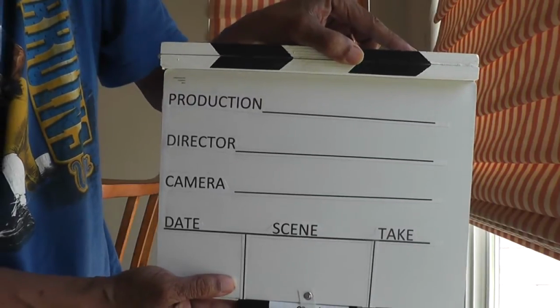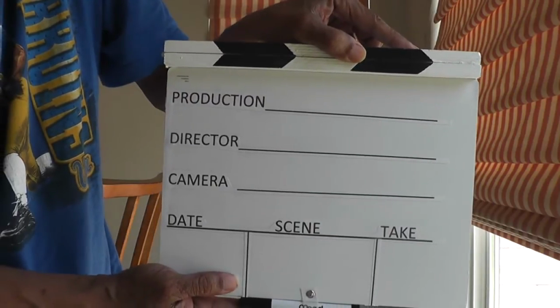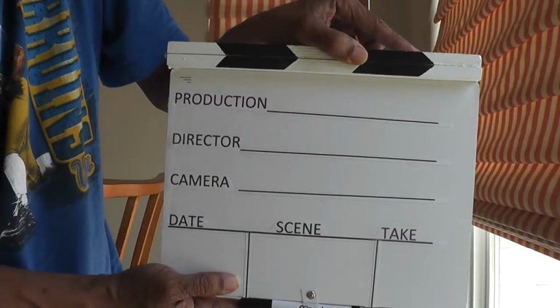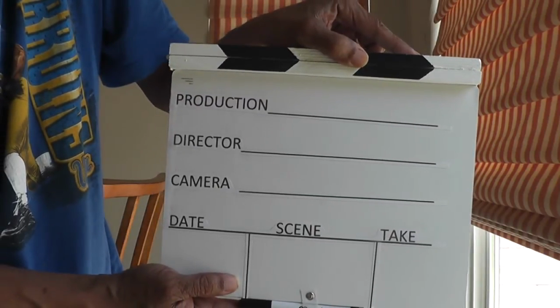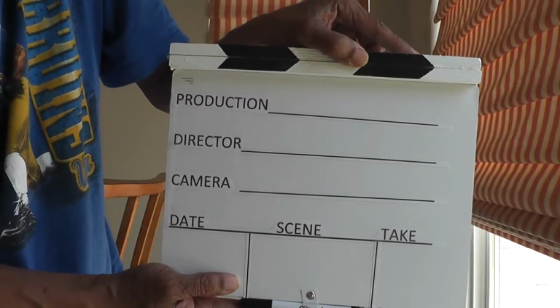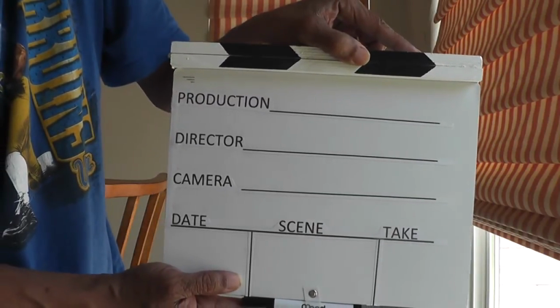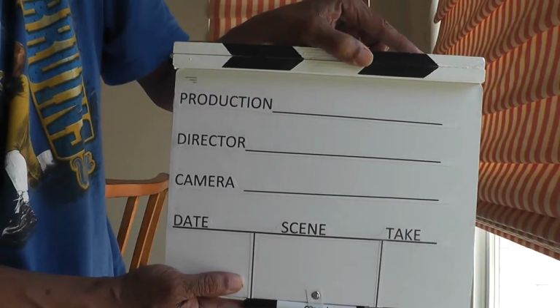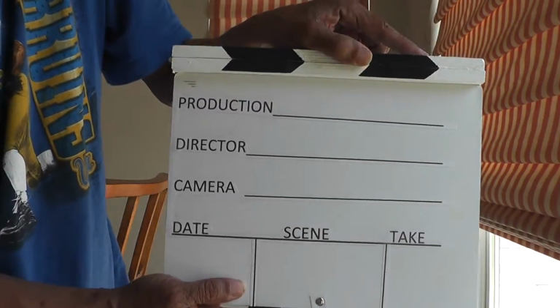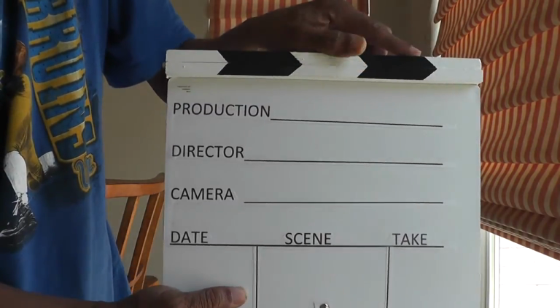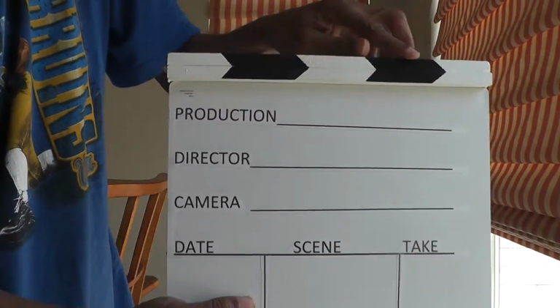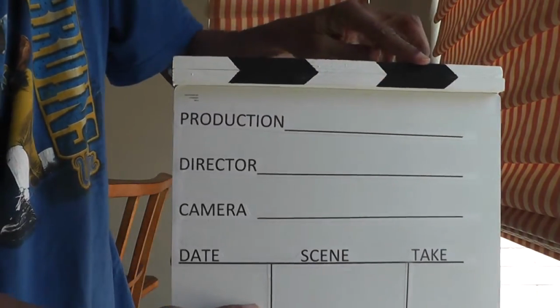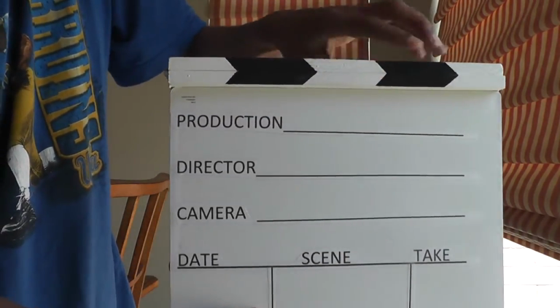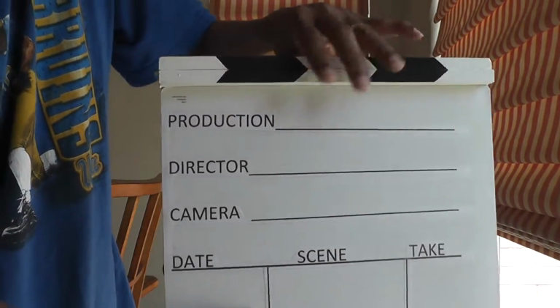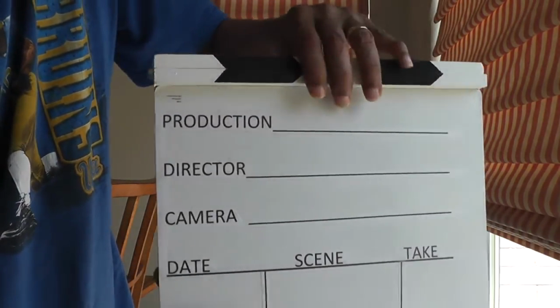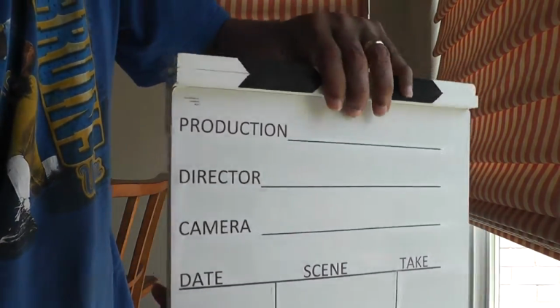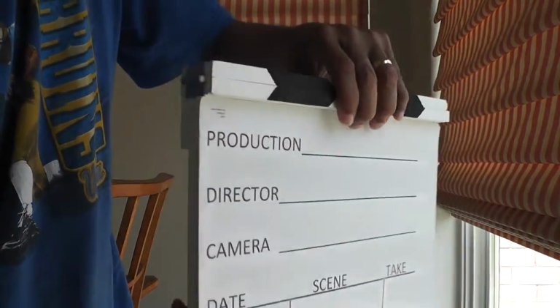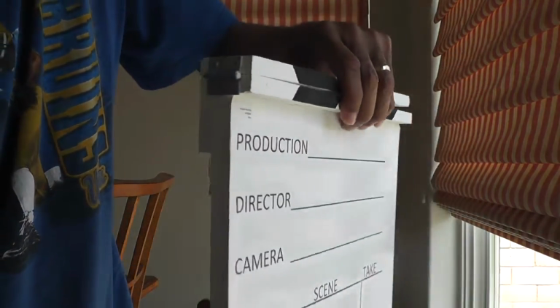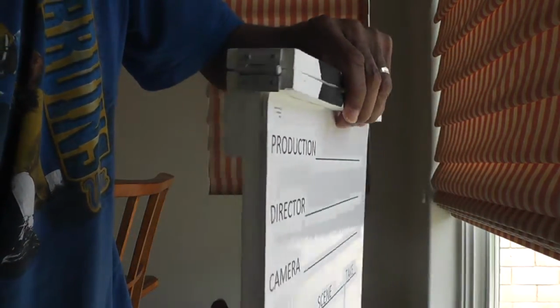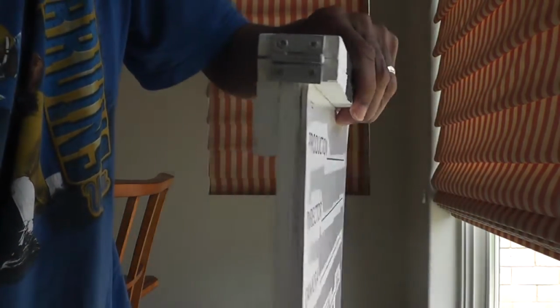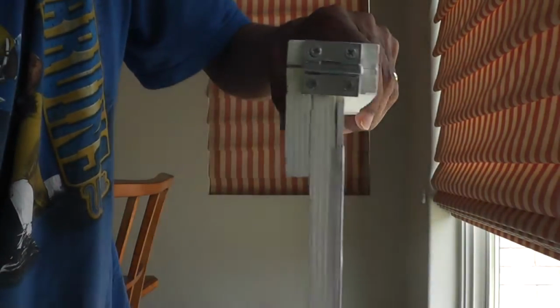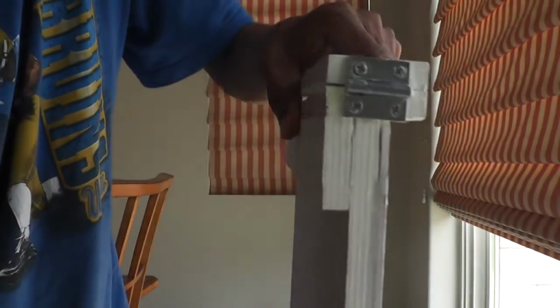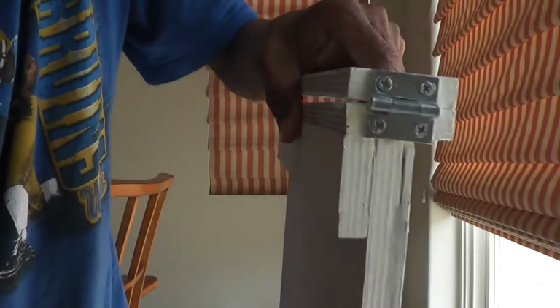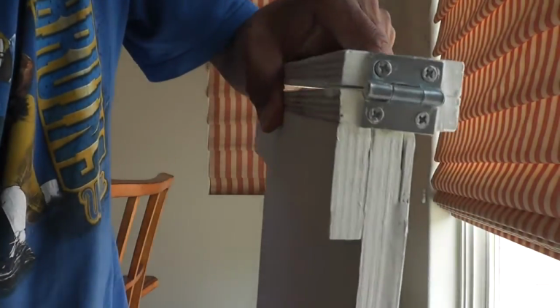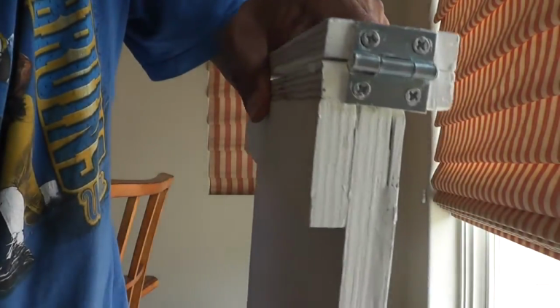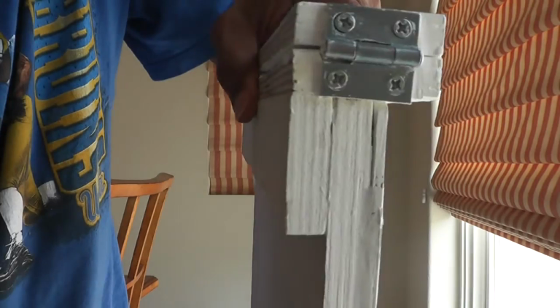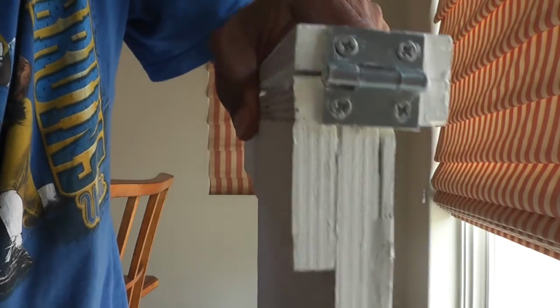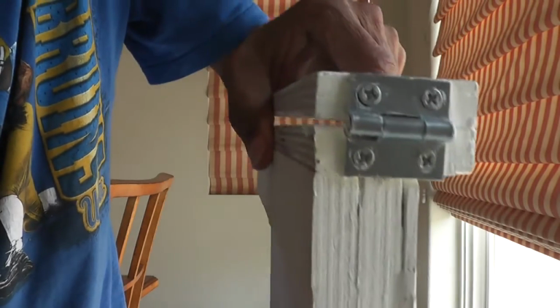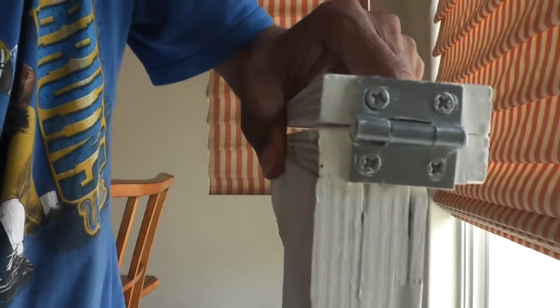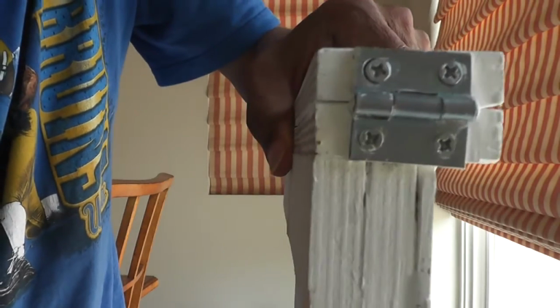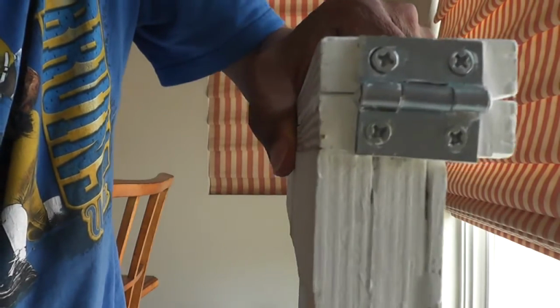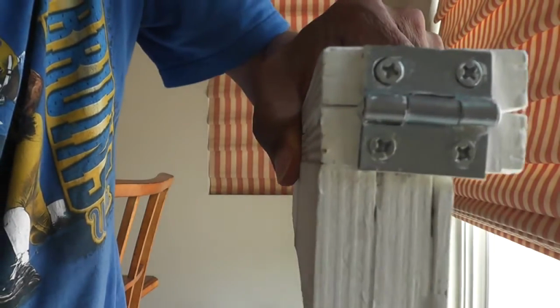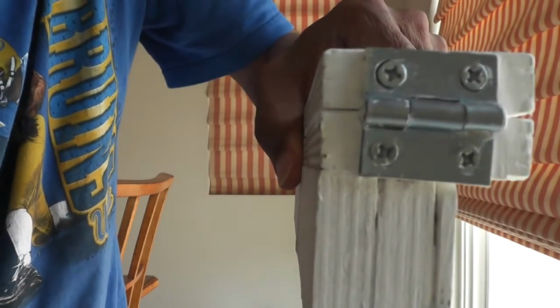There are no screws, except for the hinge. You can see the hinge right here.